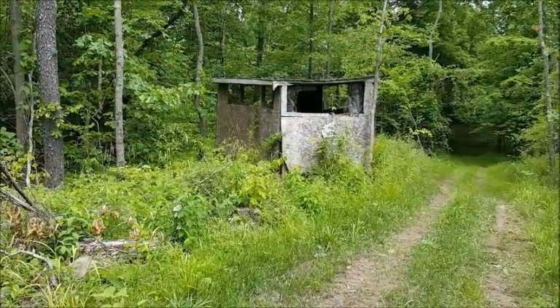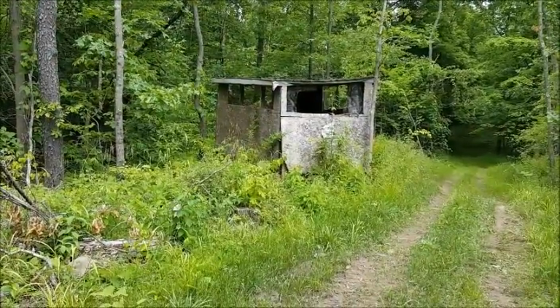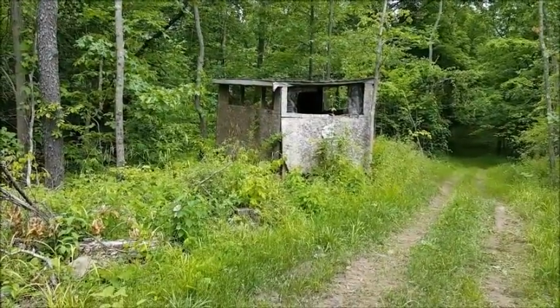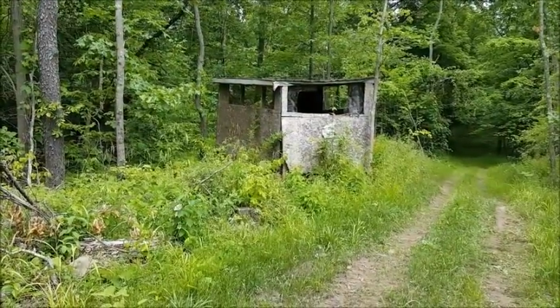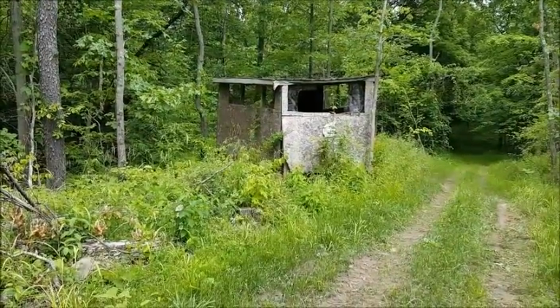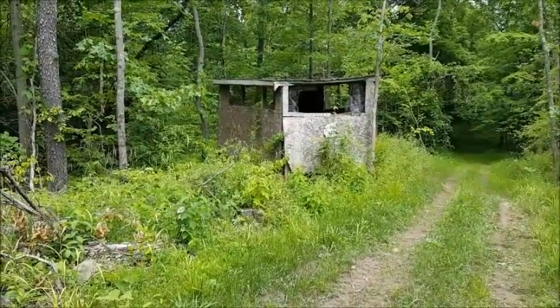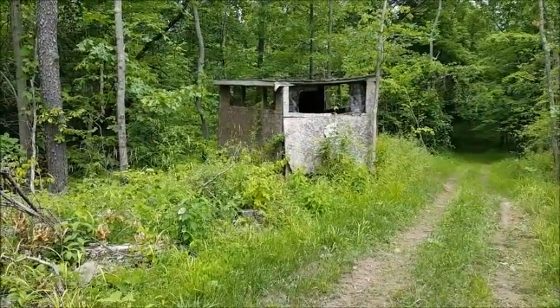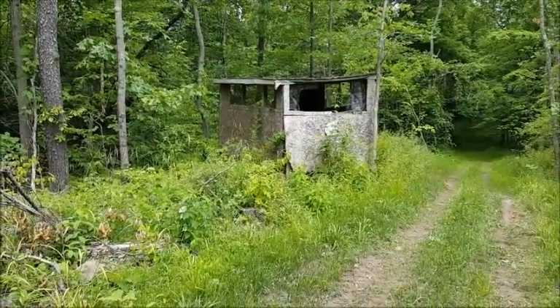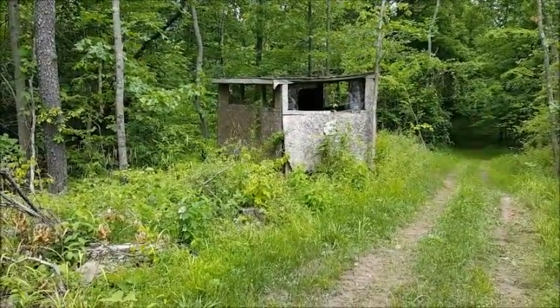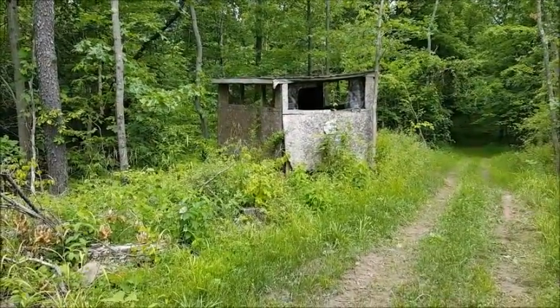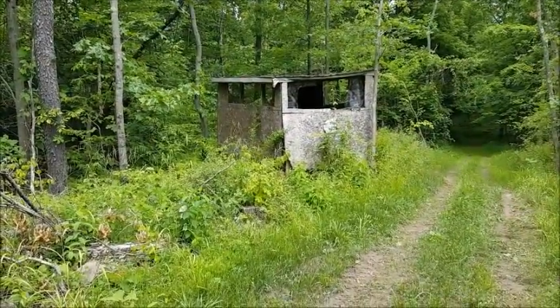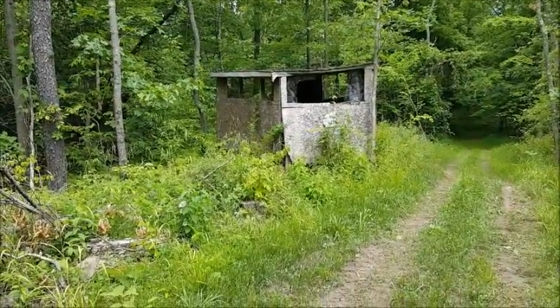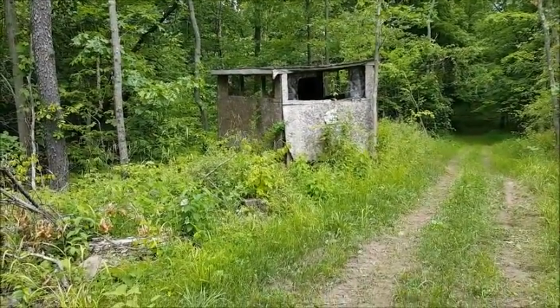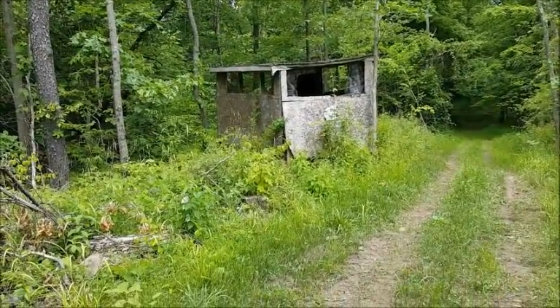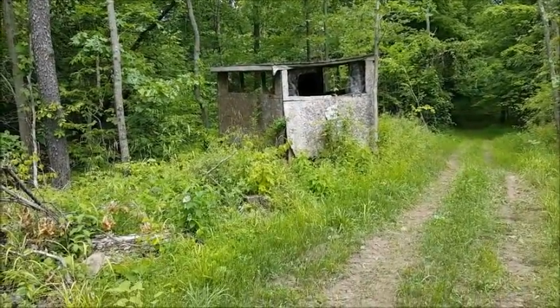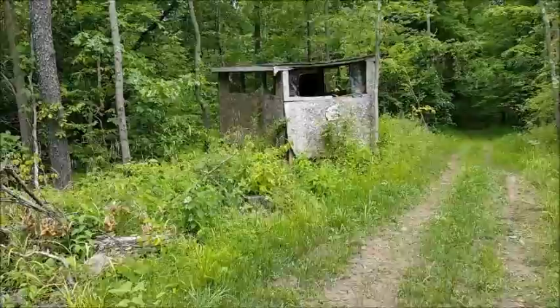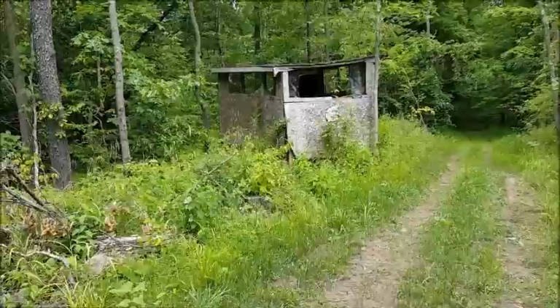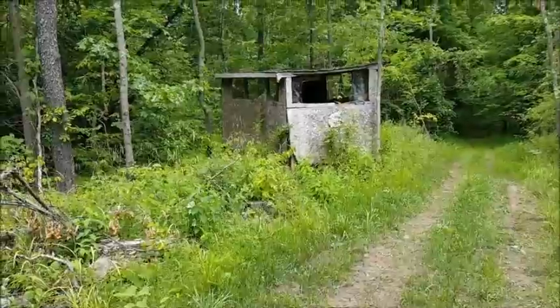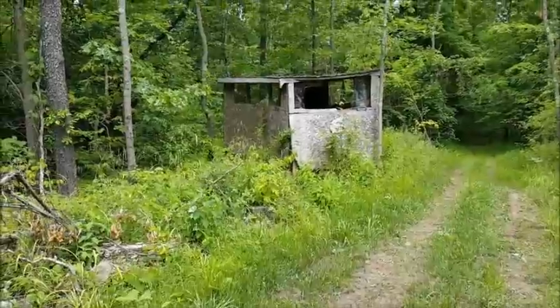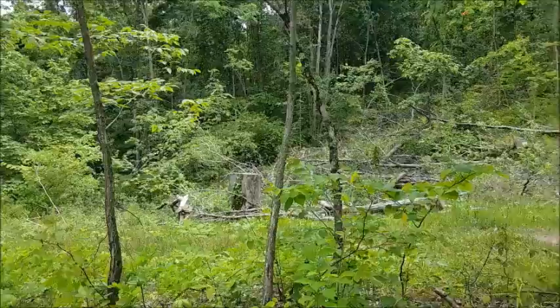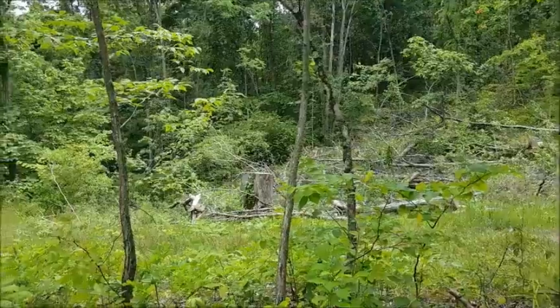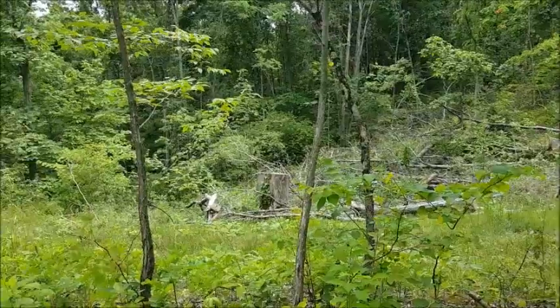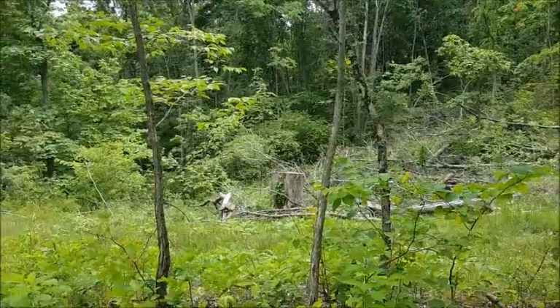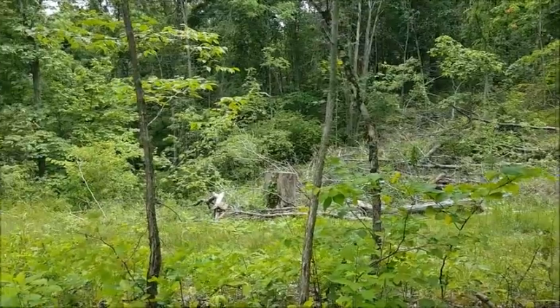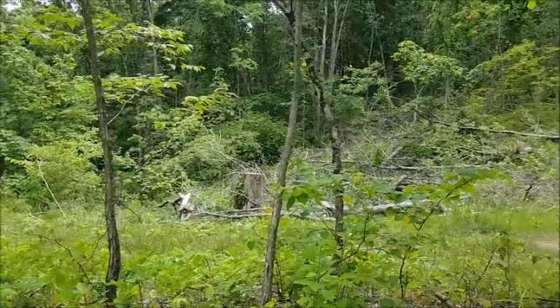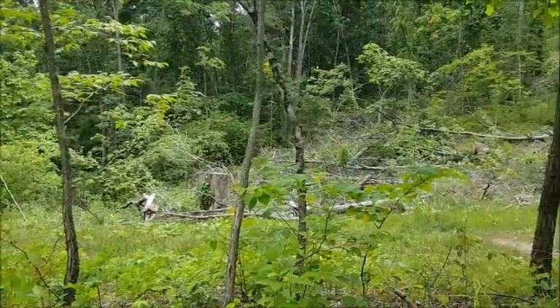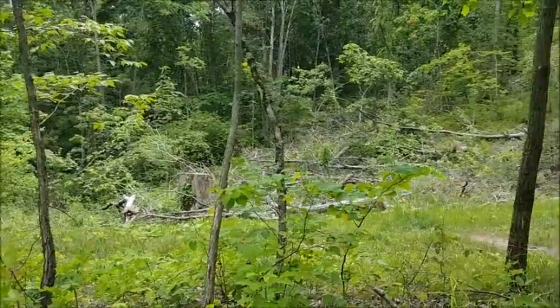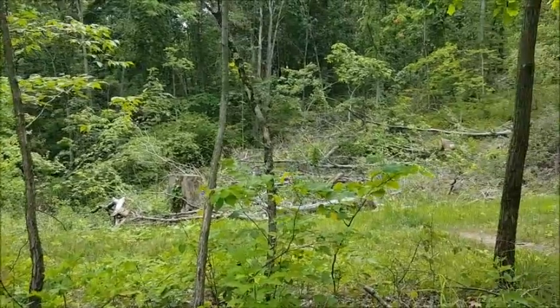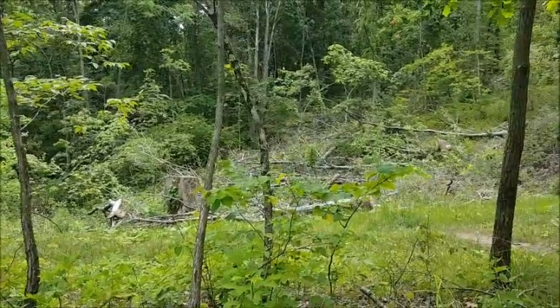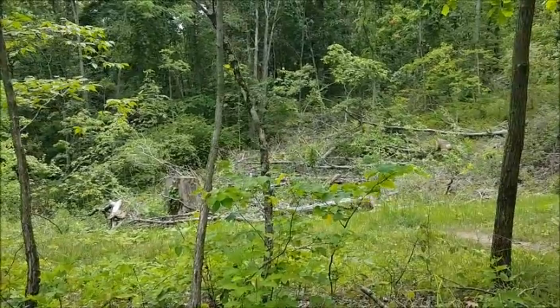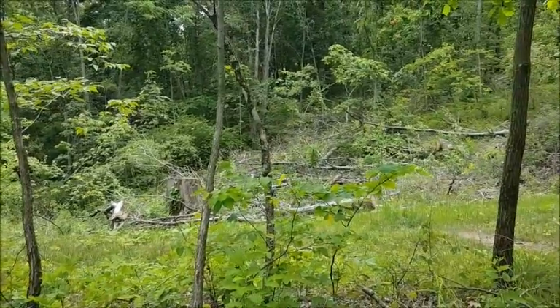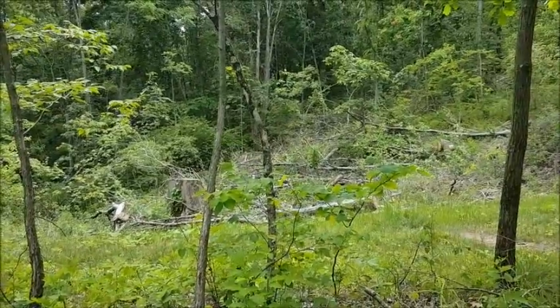This is one of the hunting blinds on the back of the property in the woods. There are tons of trees back here to put tree stands in.